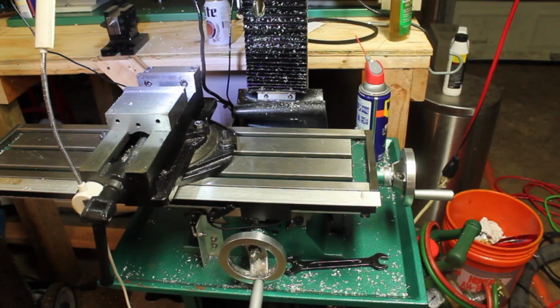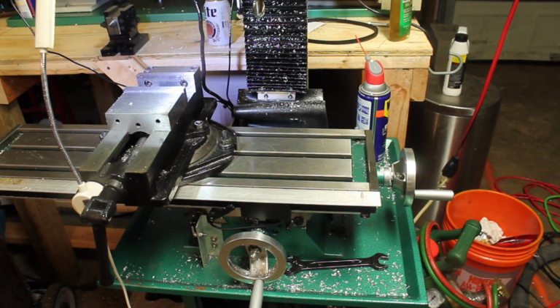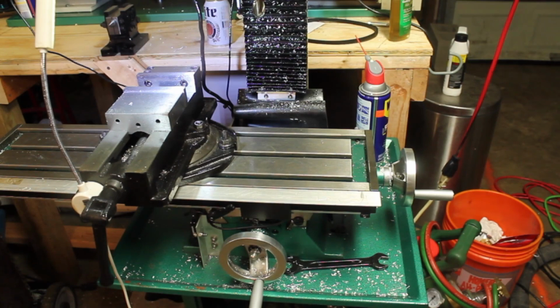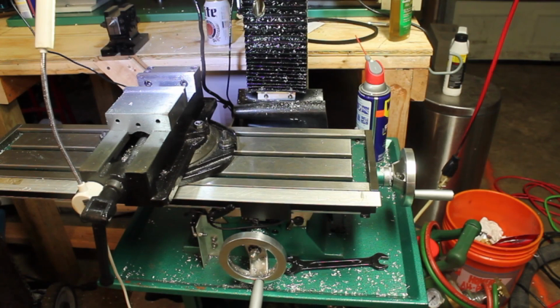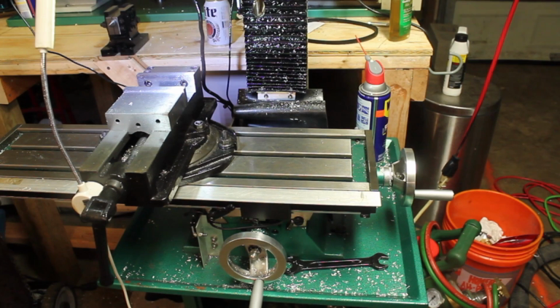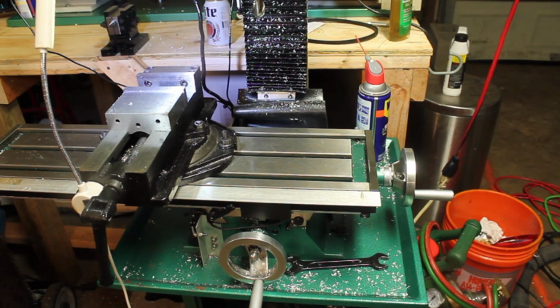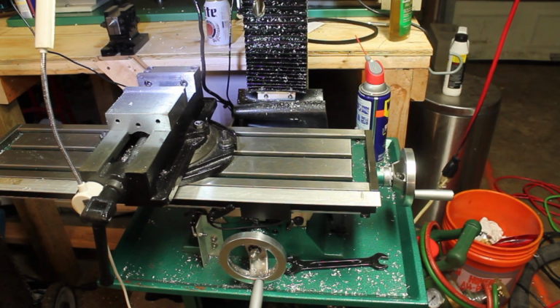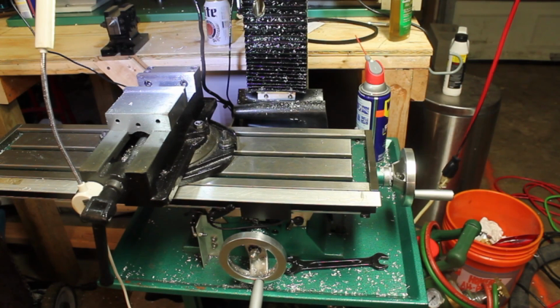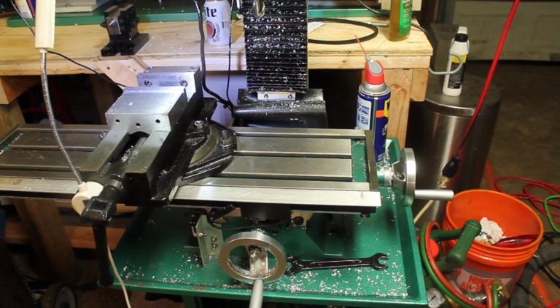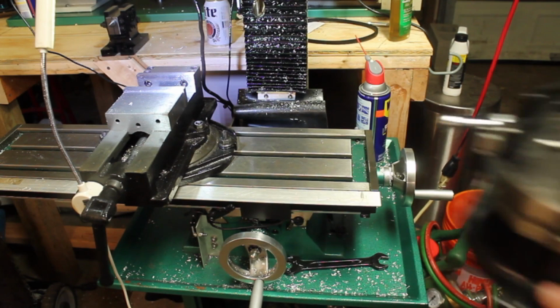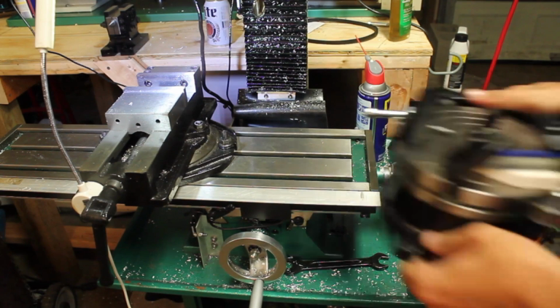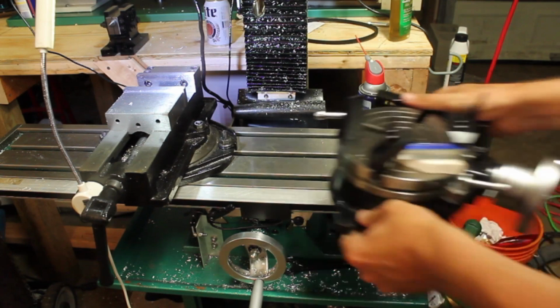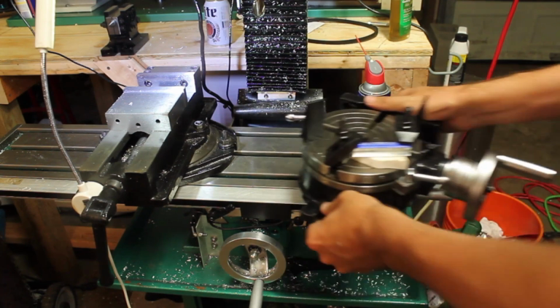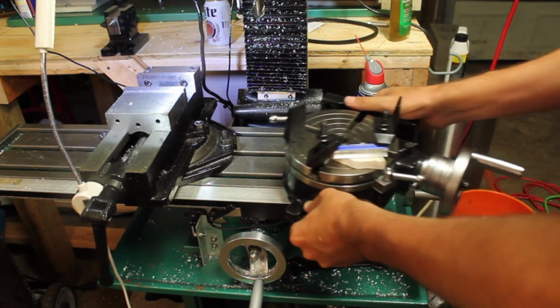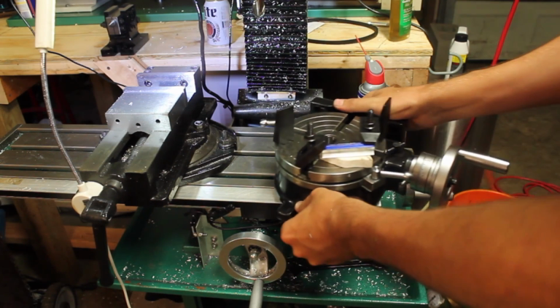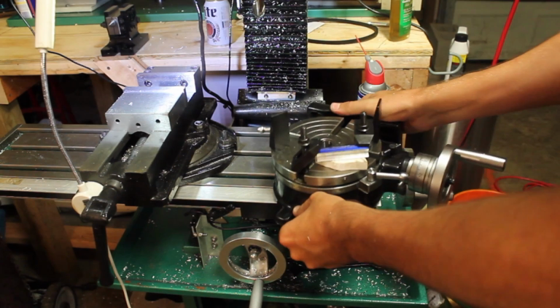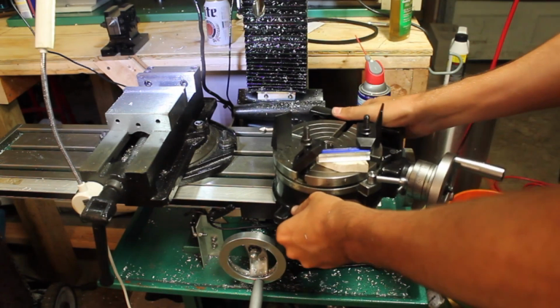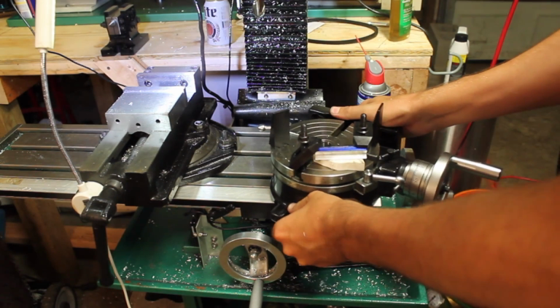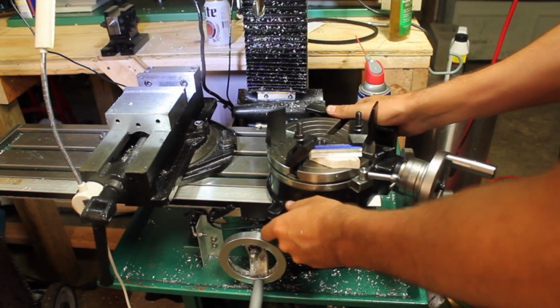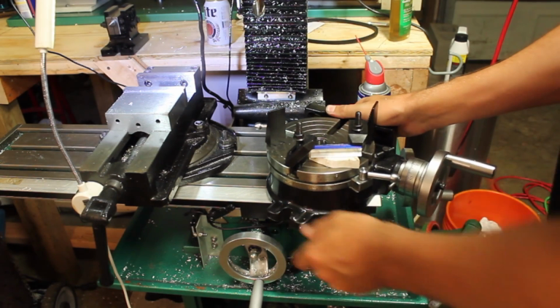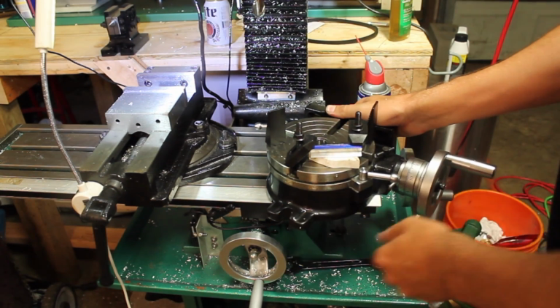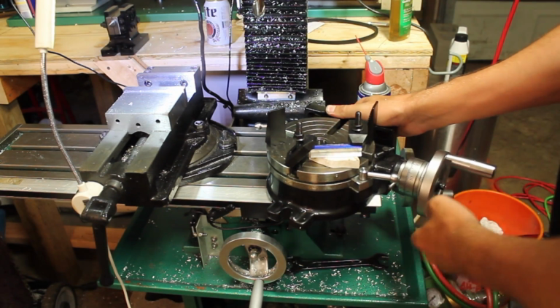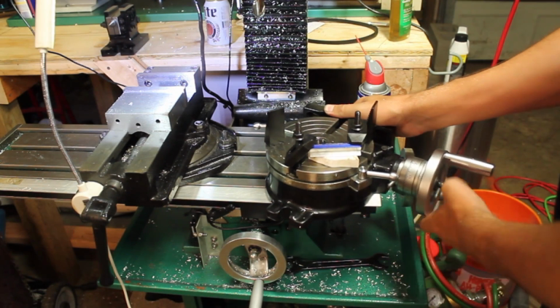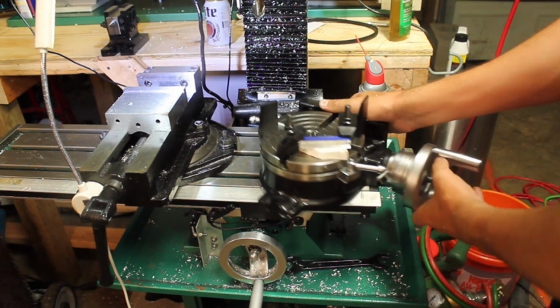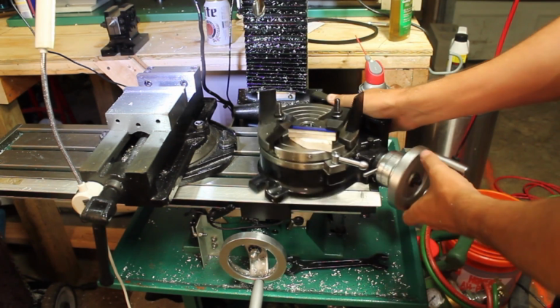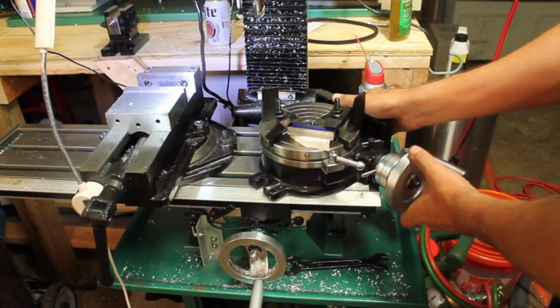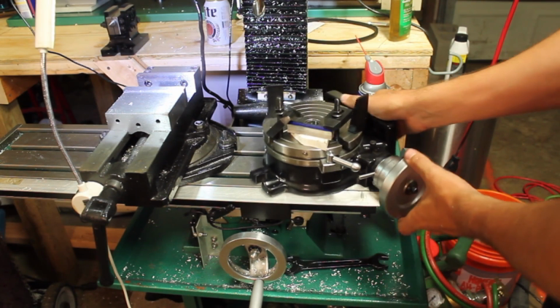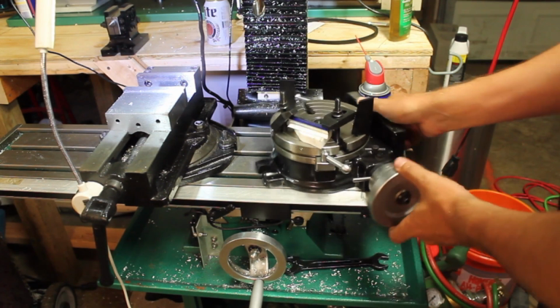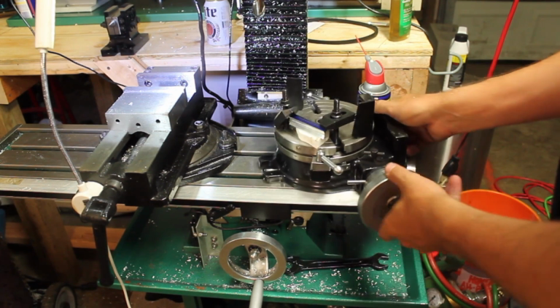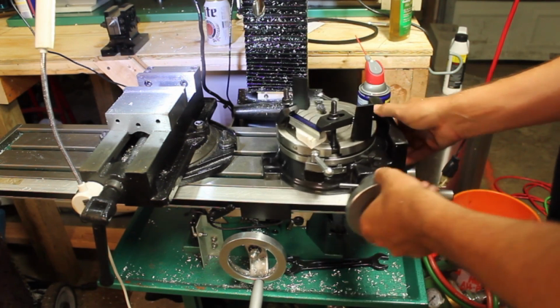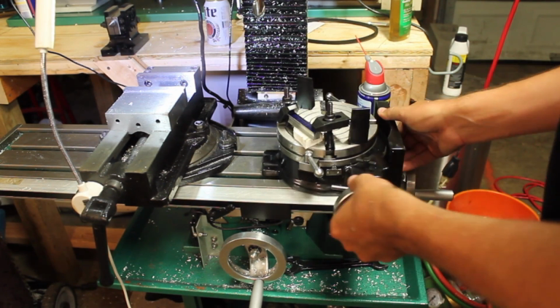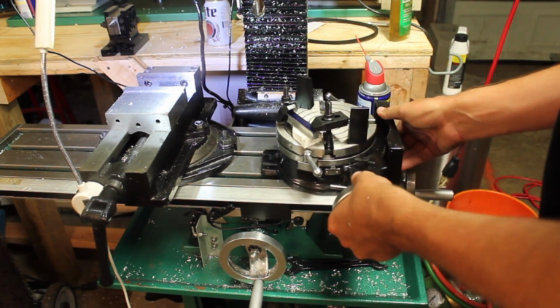This is what happens when you think your rotary table can fit beside your vise, but it can't.